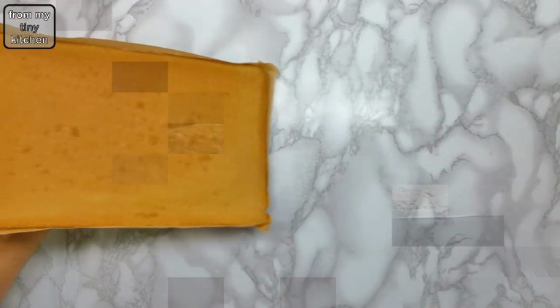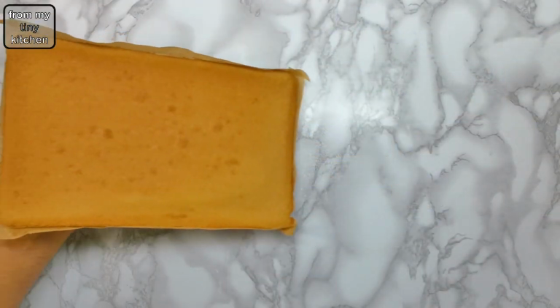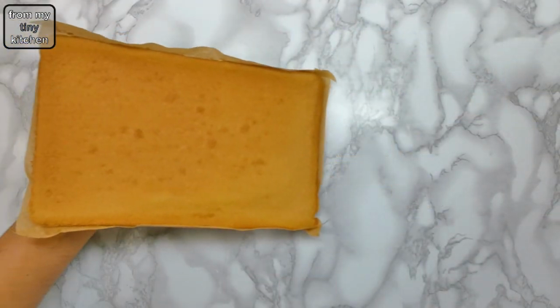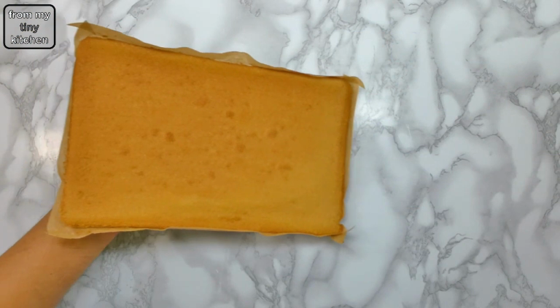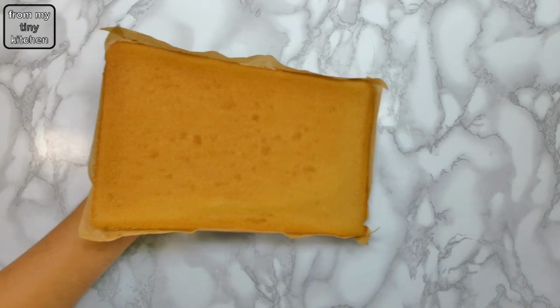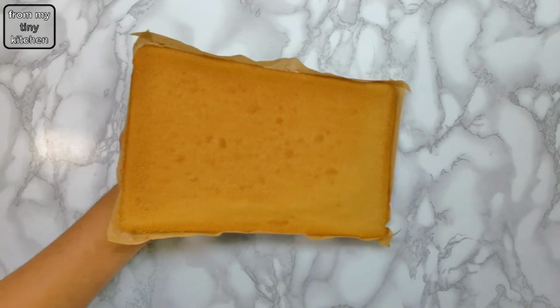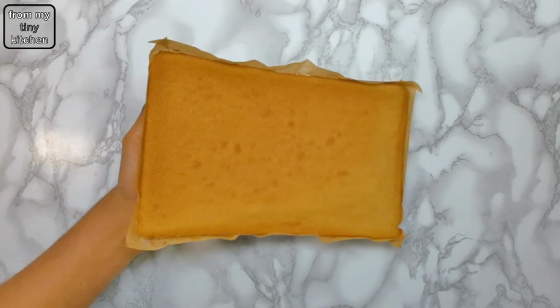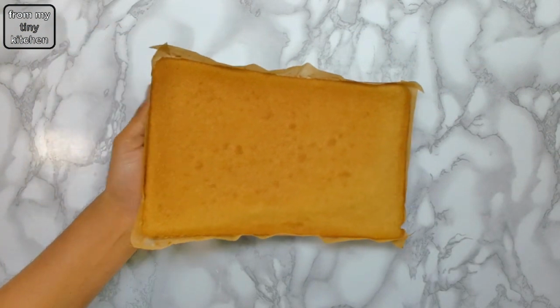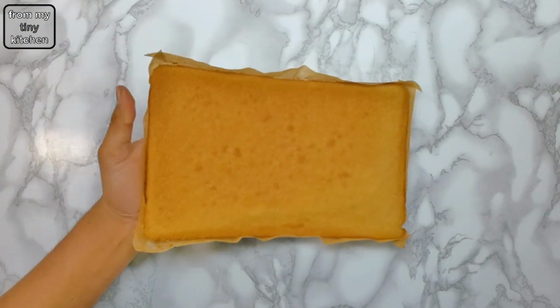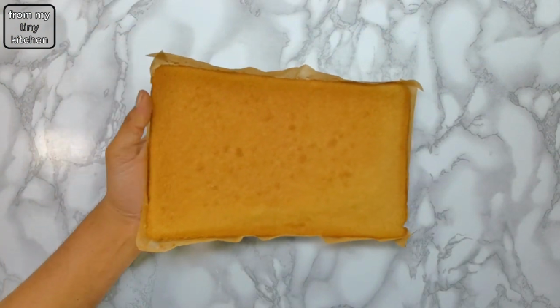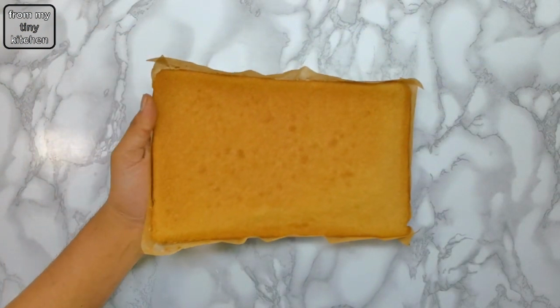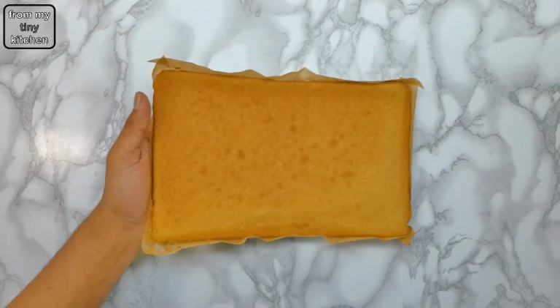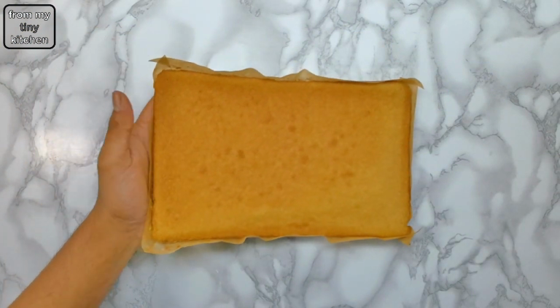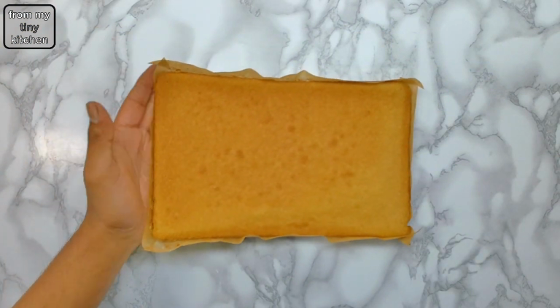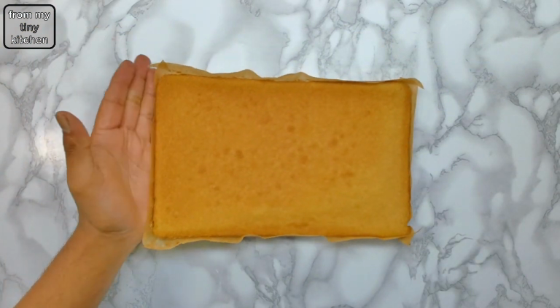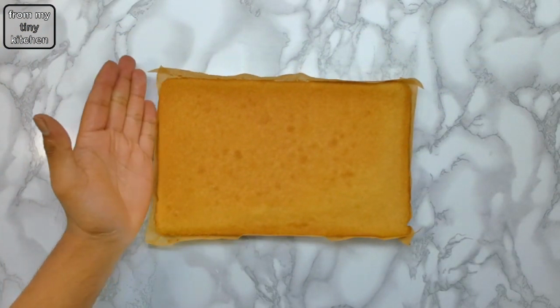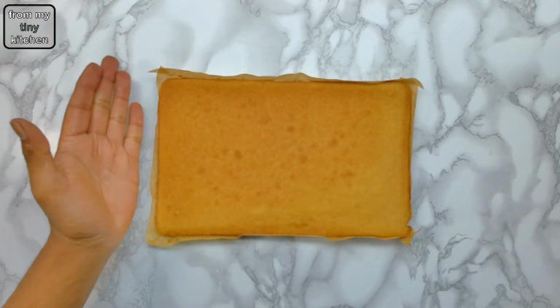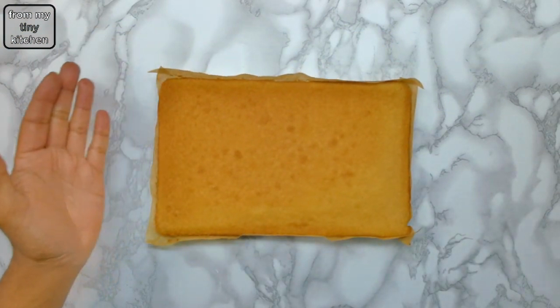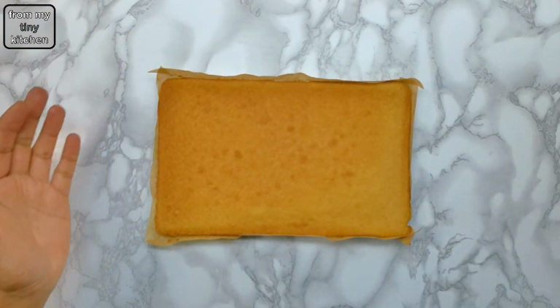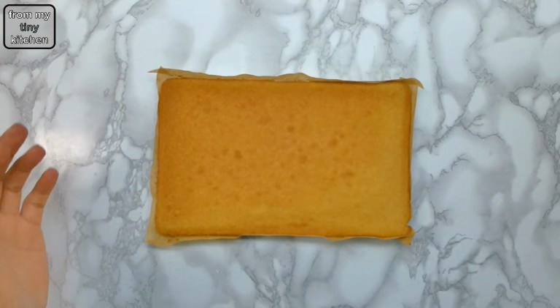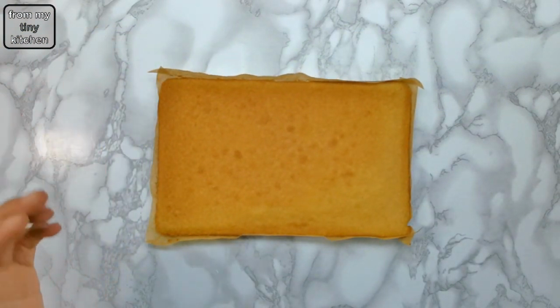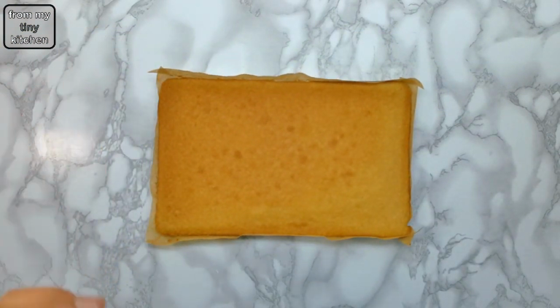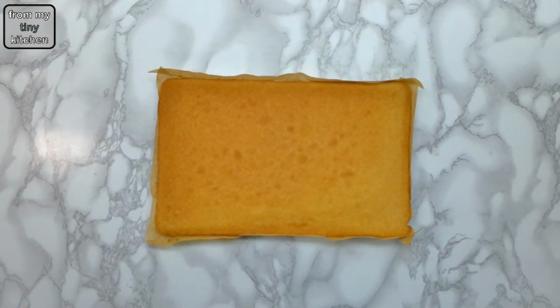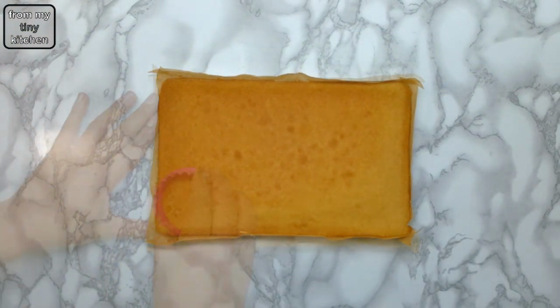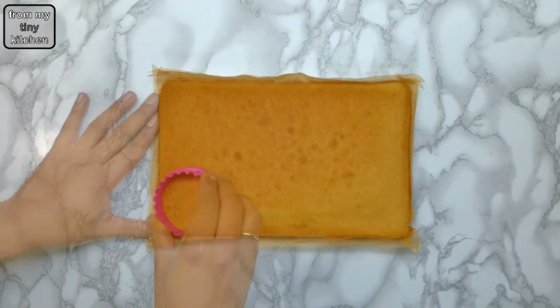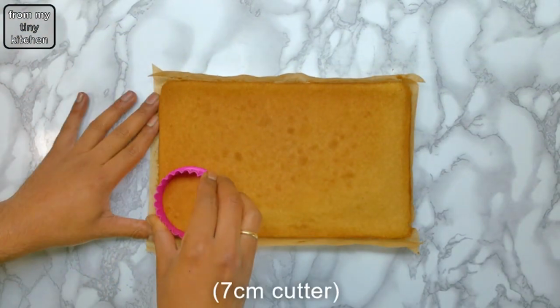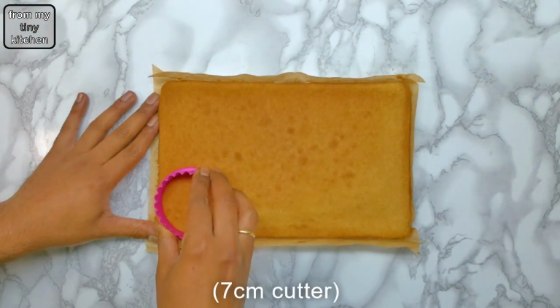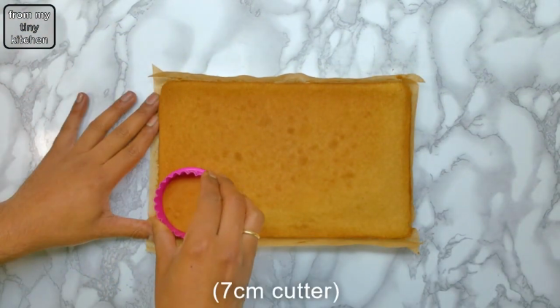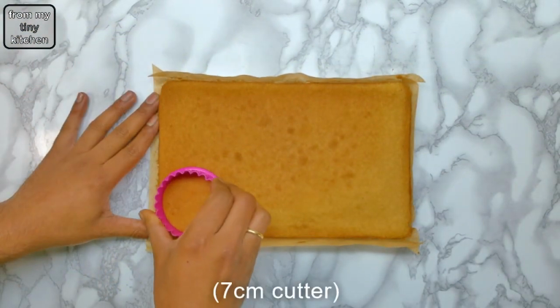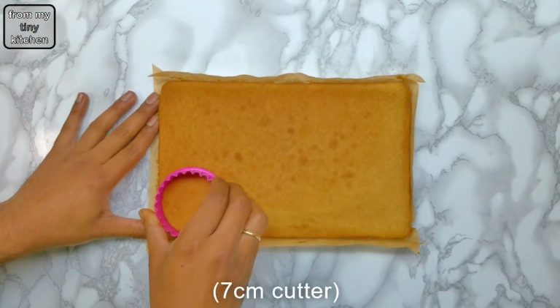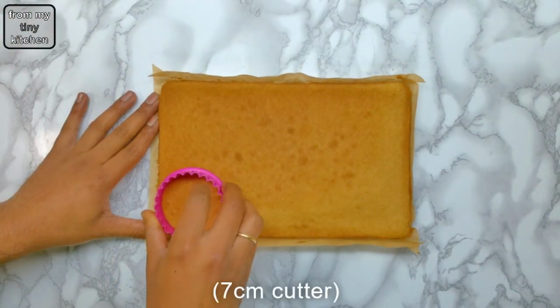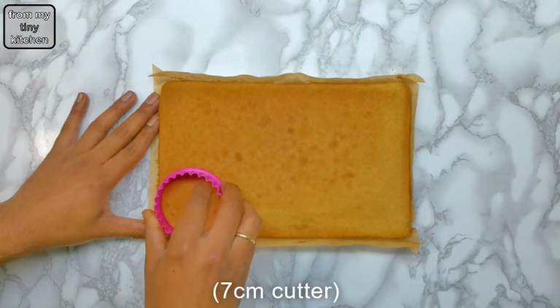Once the sponge is cool, cut with a seven centimeter cutter and keep aside for later.